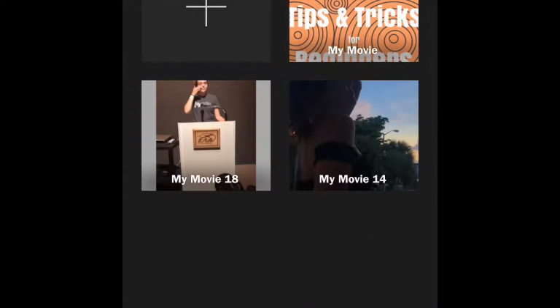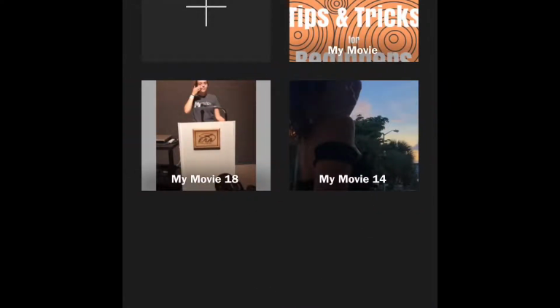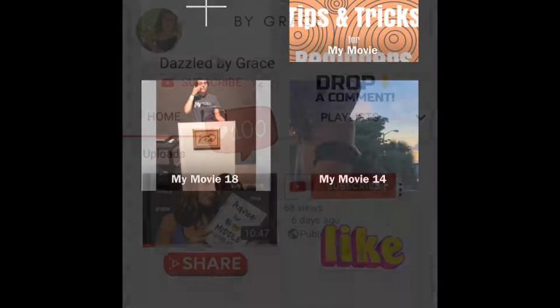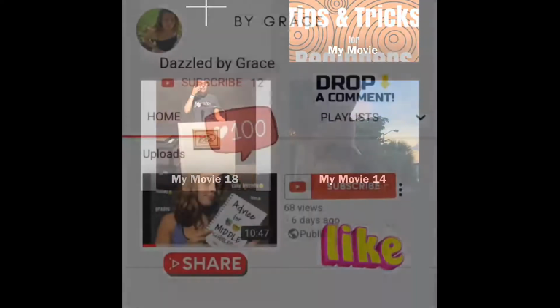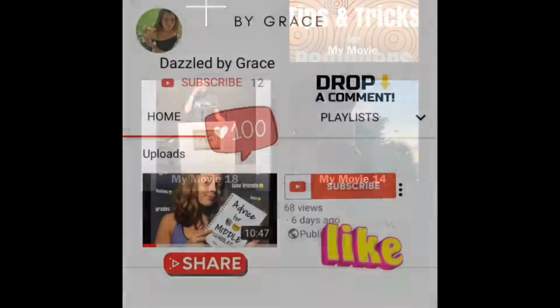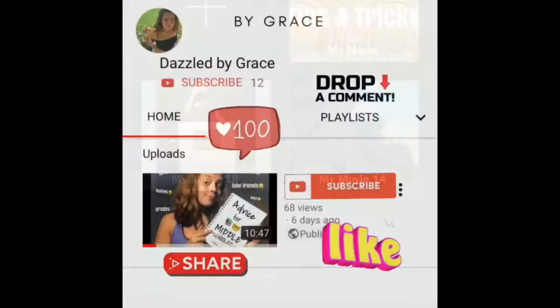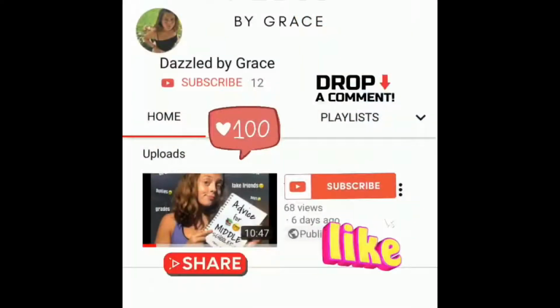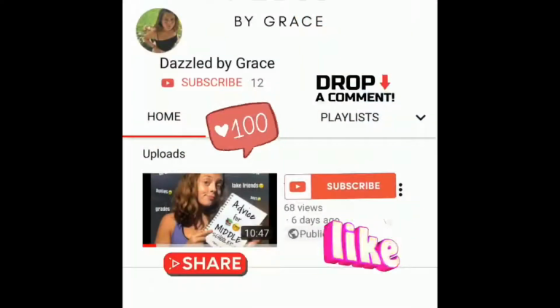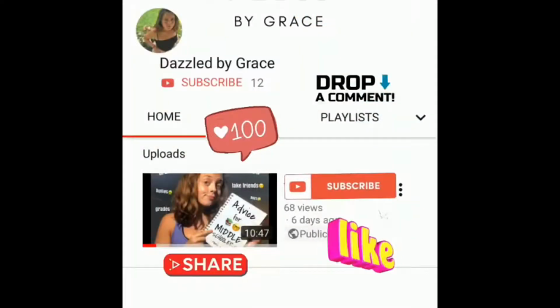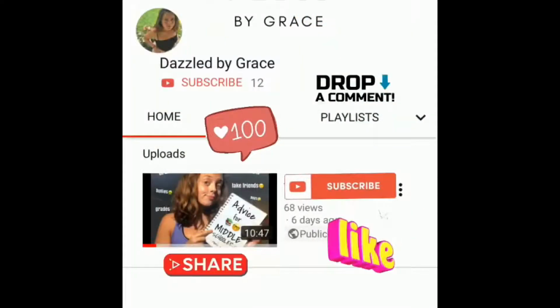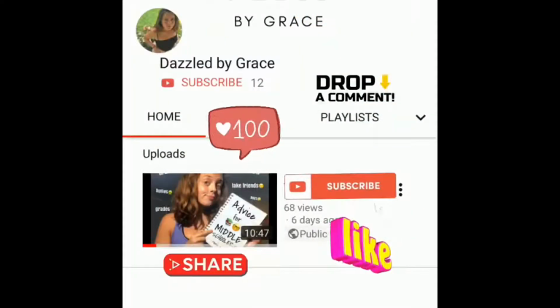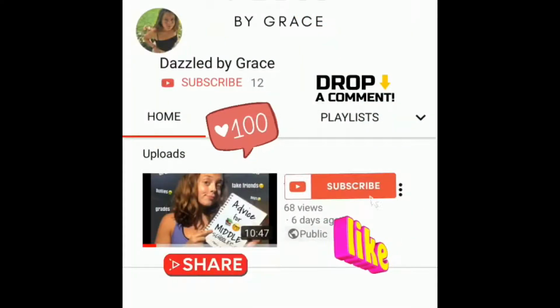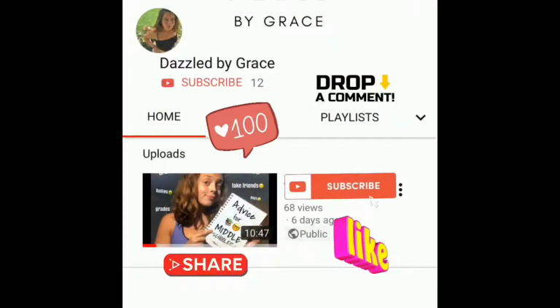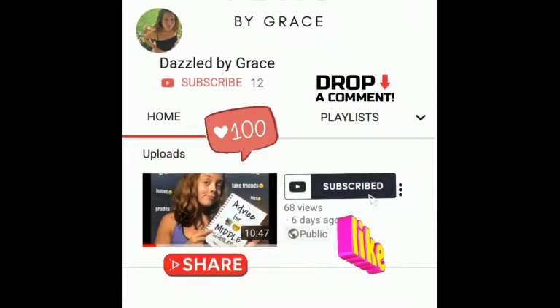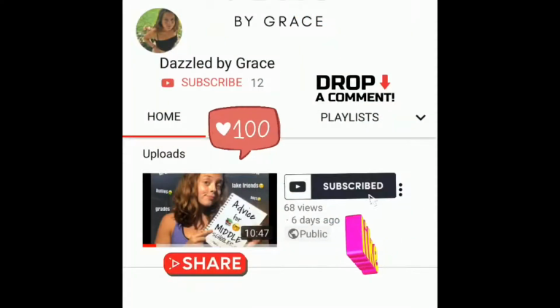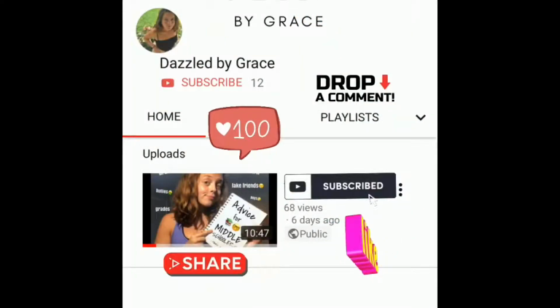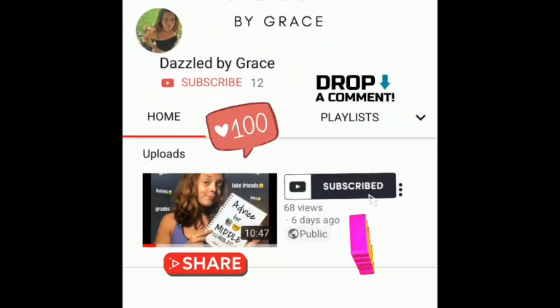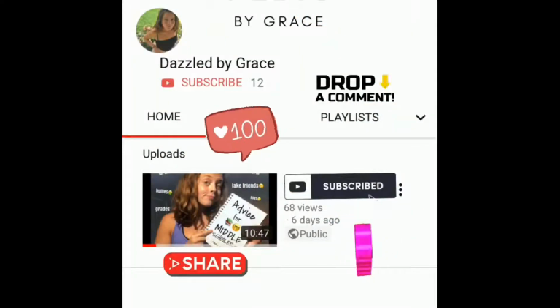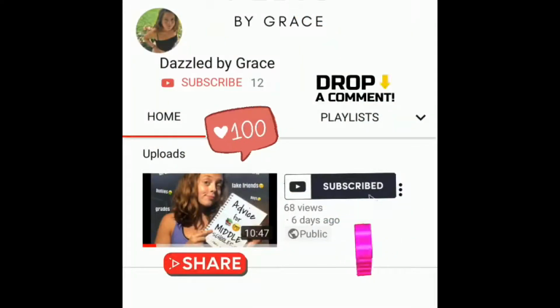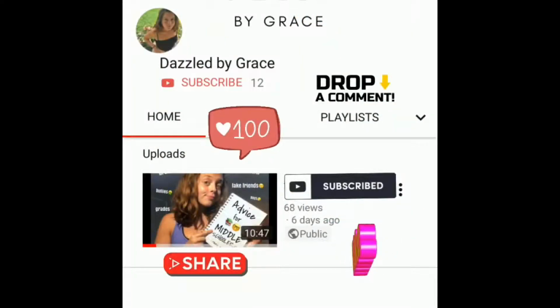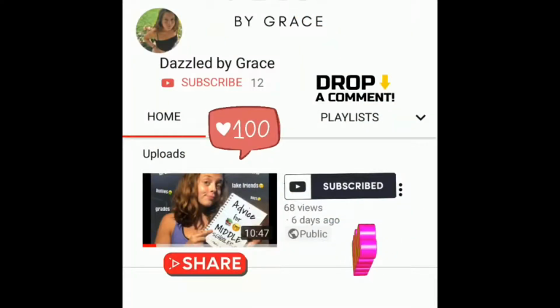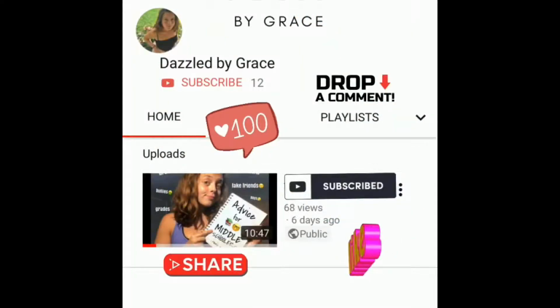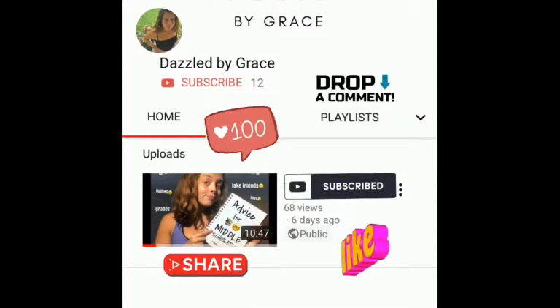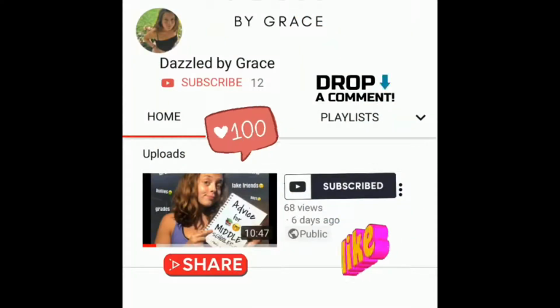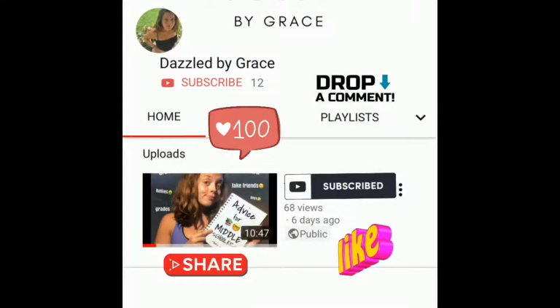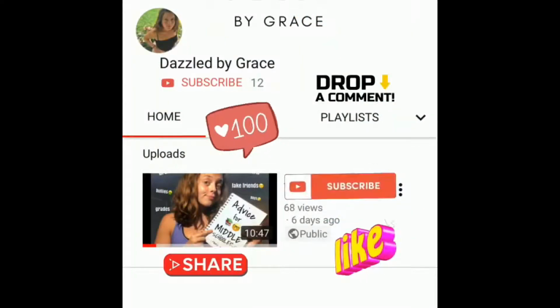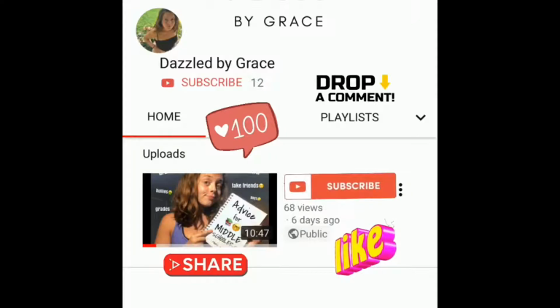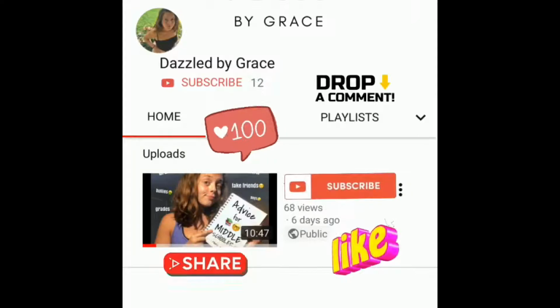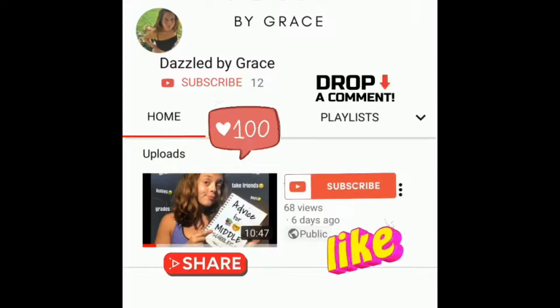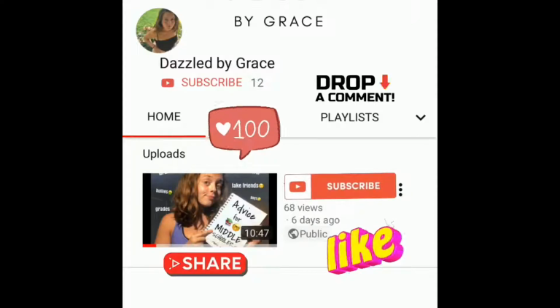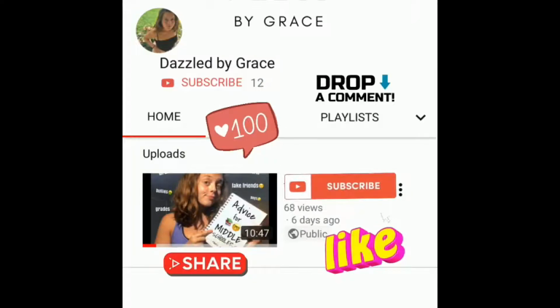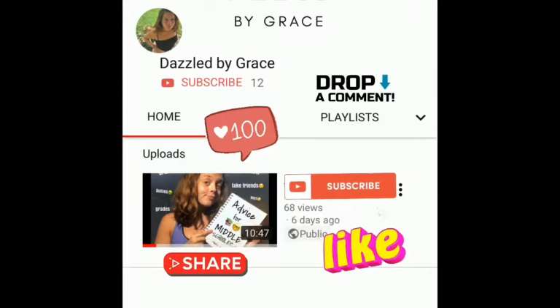I really hope that you guys like this video. Please make sure to like, comment, and subscribe for more content like this. Have a good day!